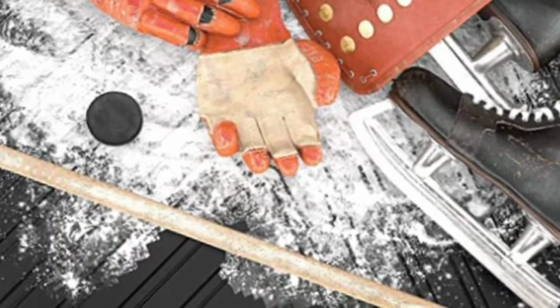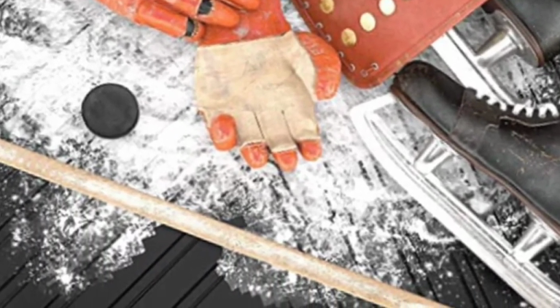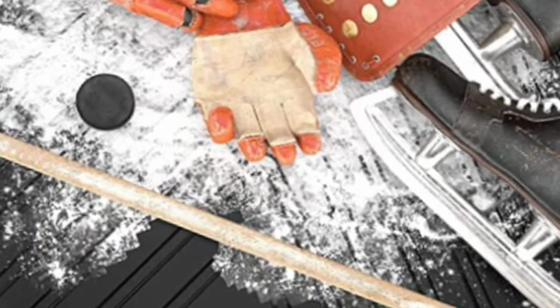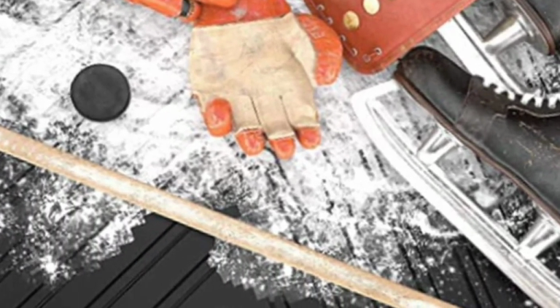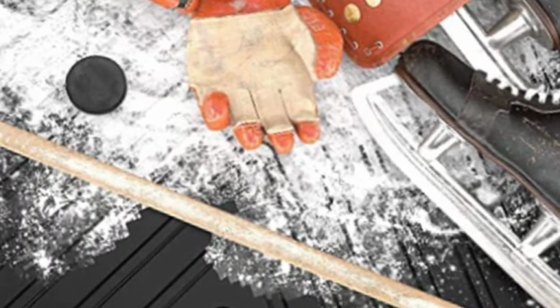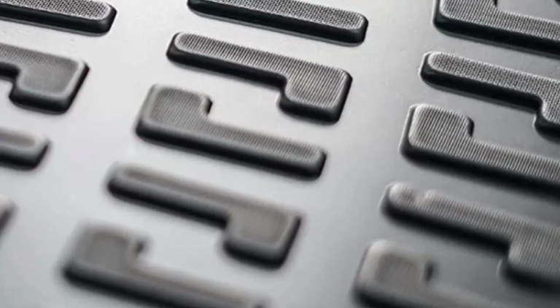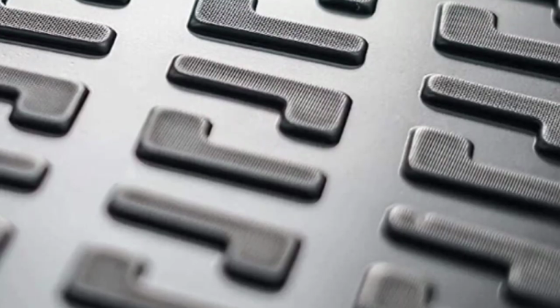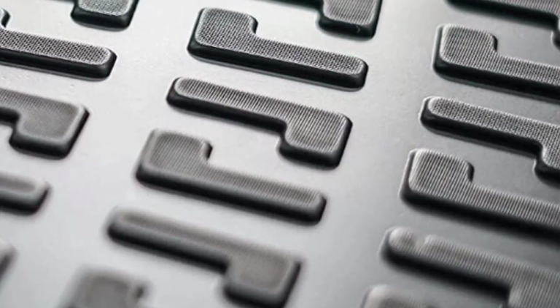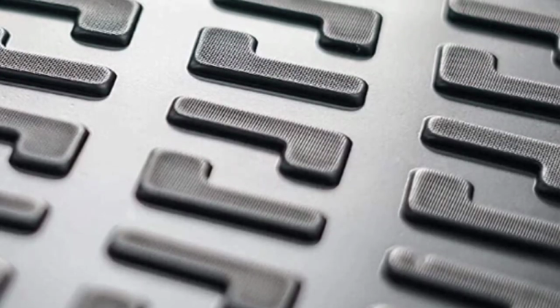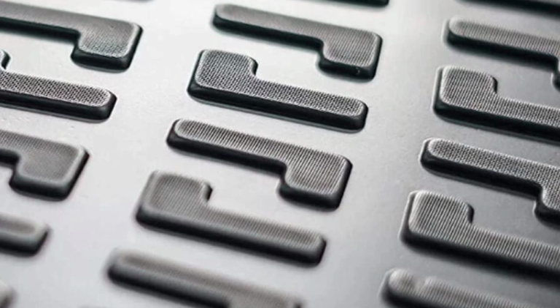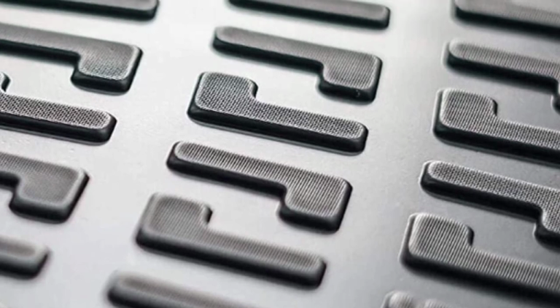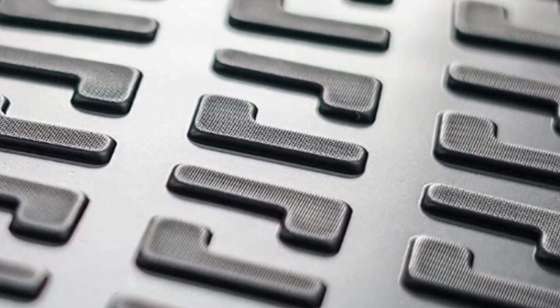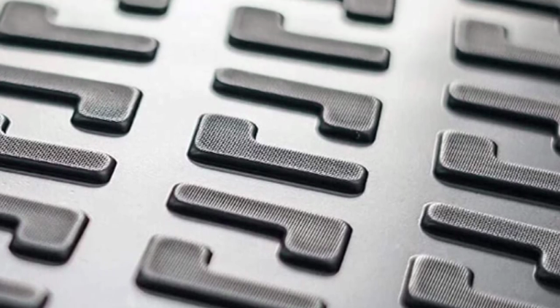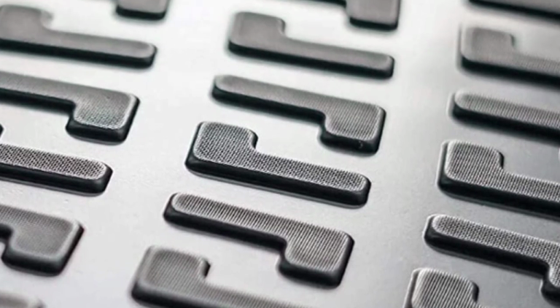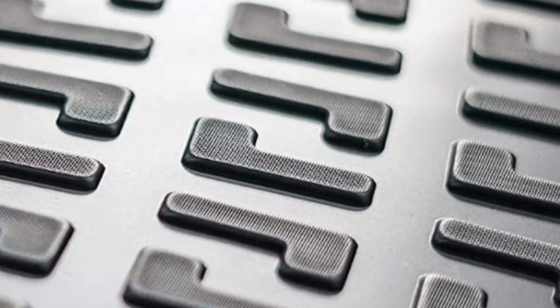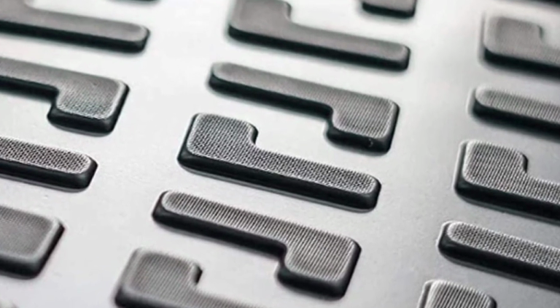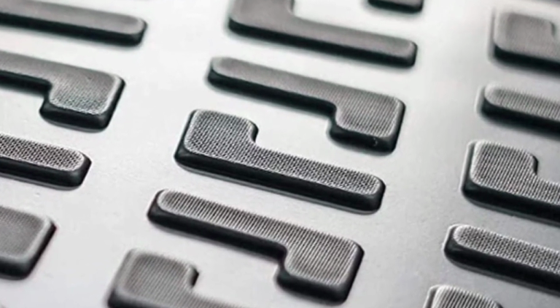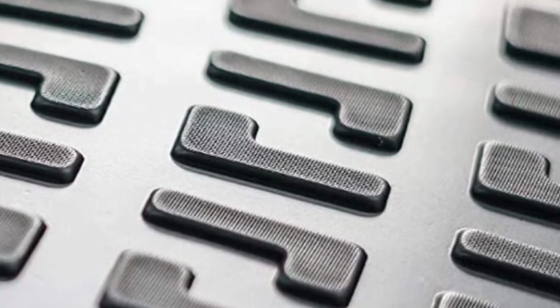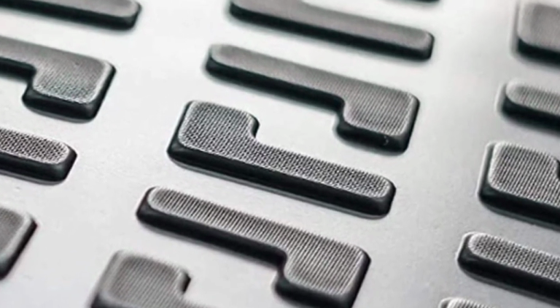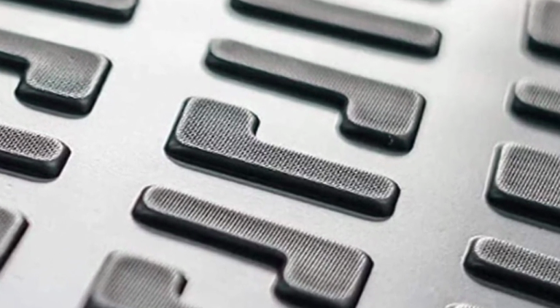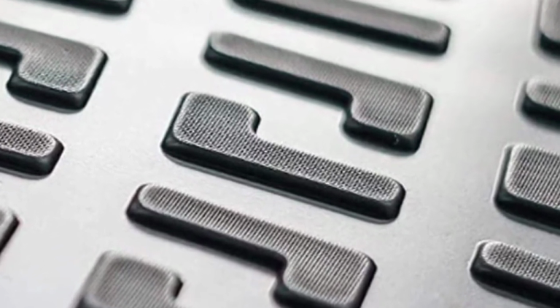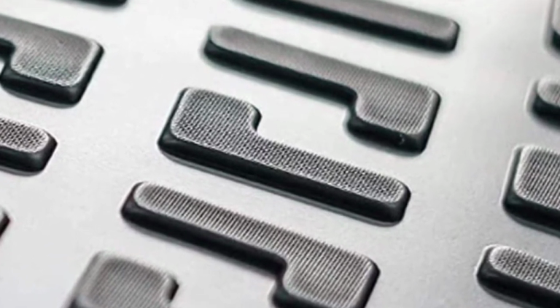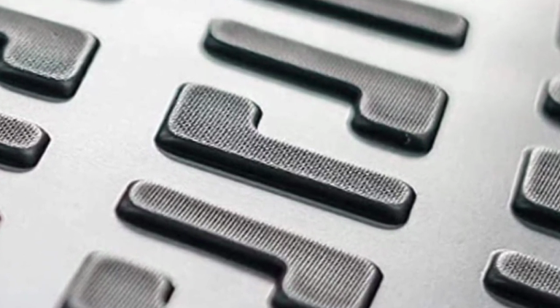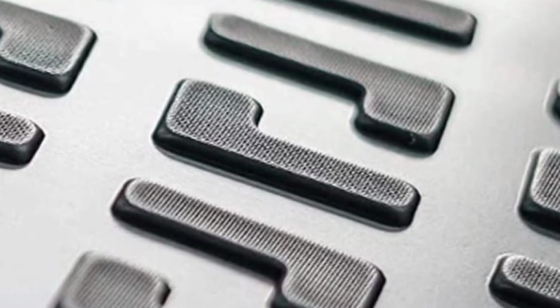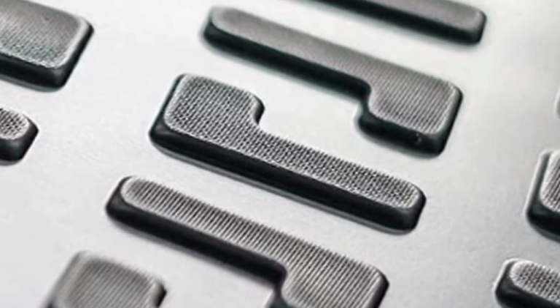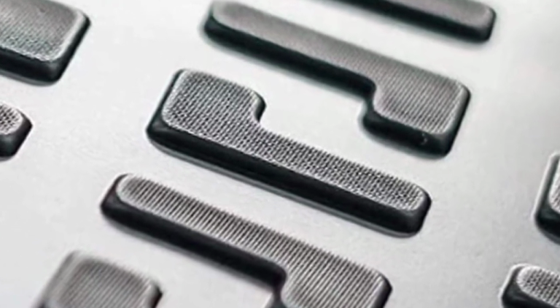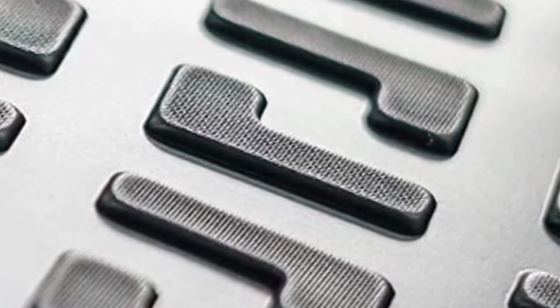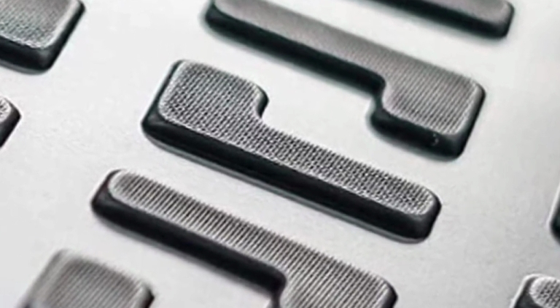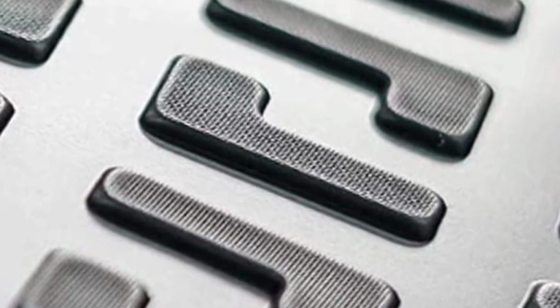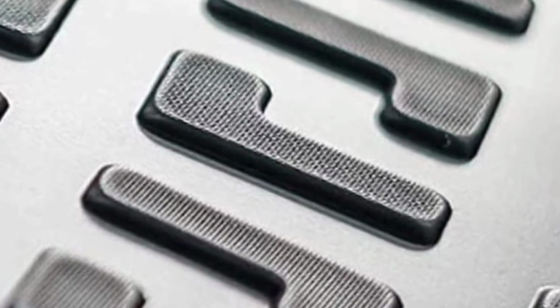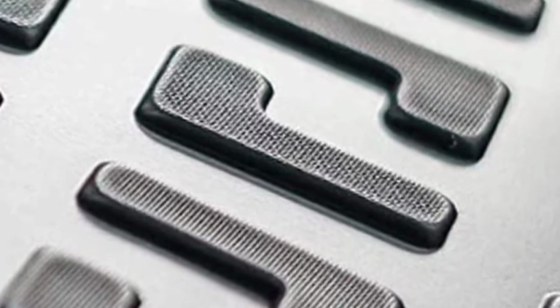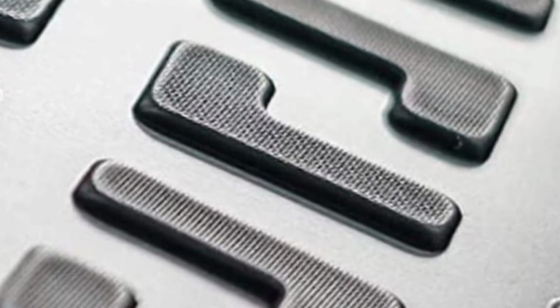You can see the textures which is a positive feature, as they keep liquid spills contained, and the 1-inch deep linings prevent your shoes from getting dirty.